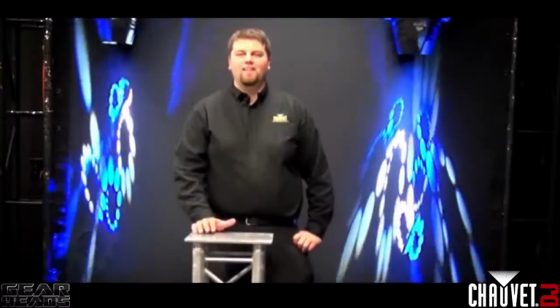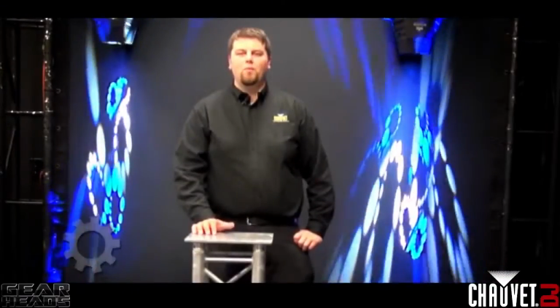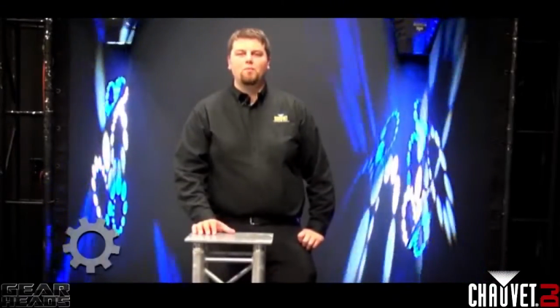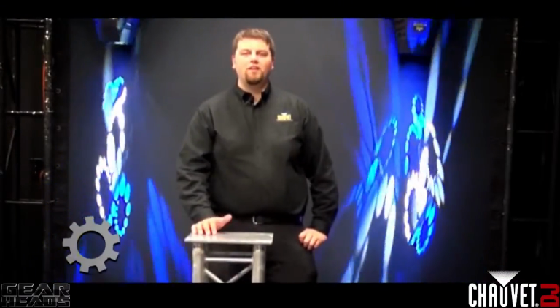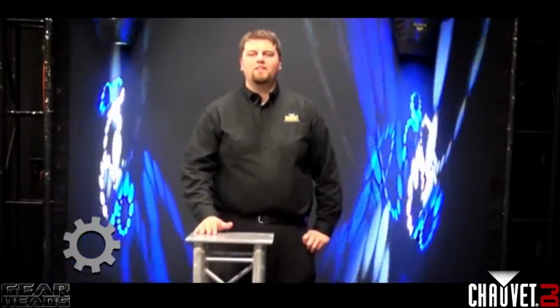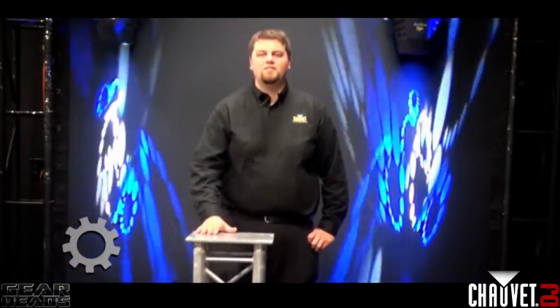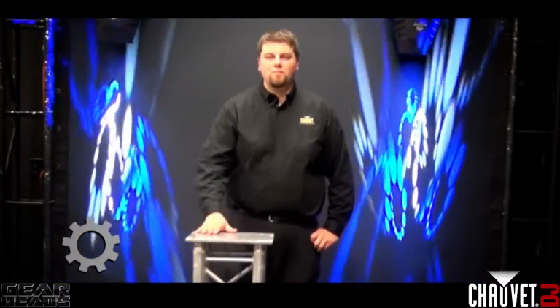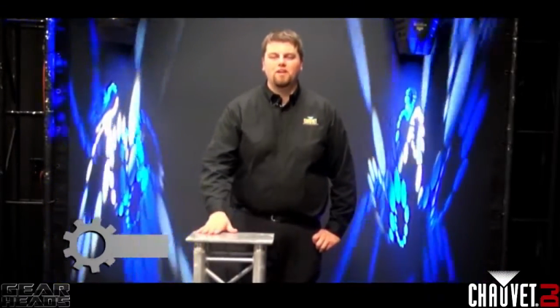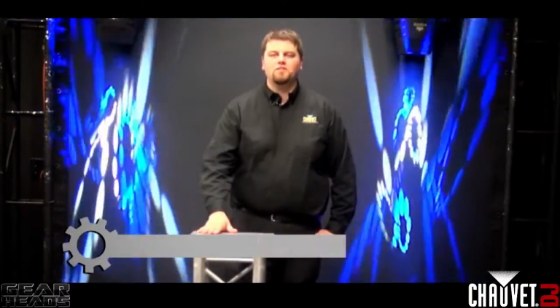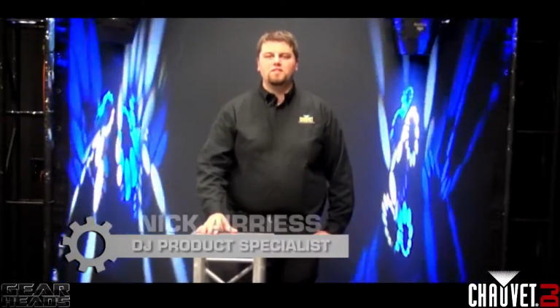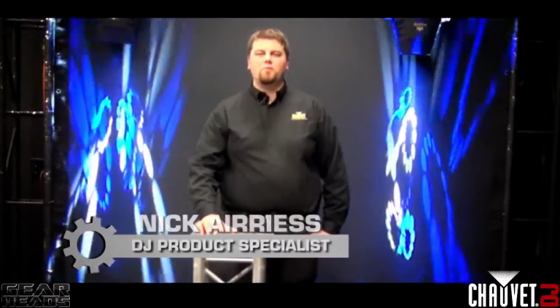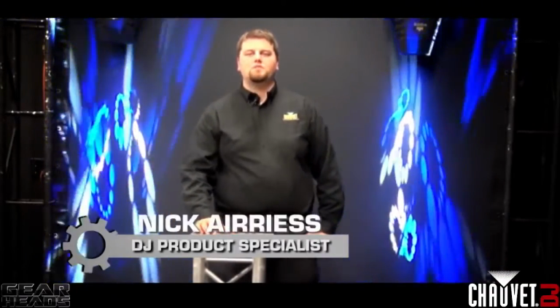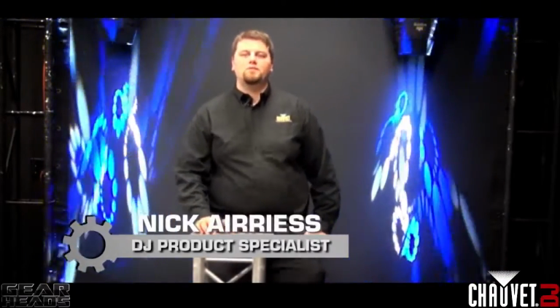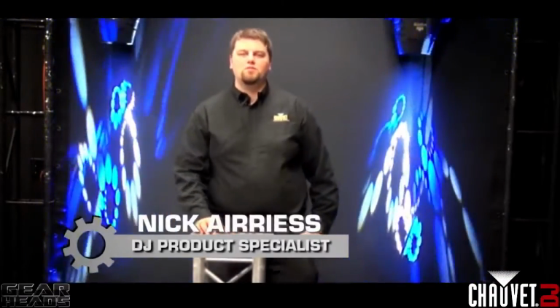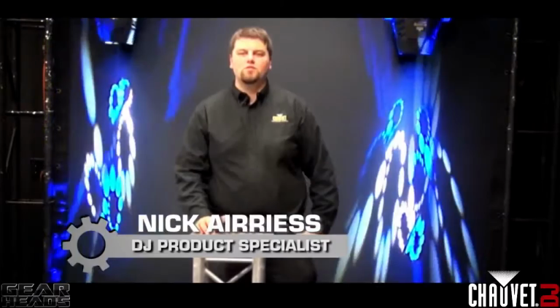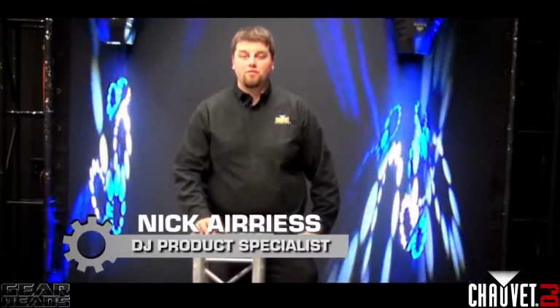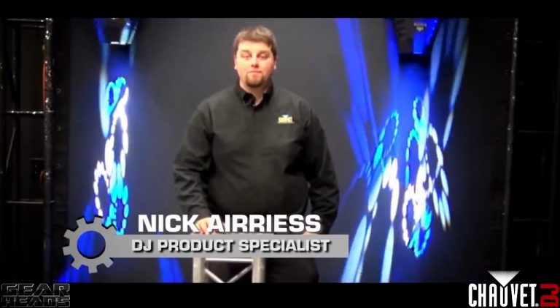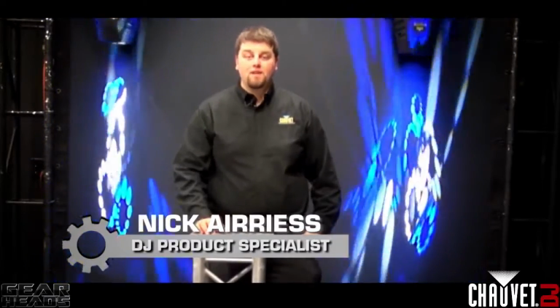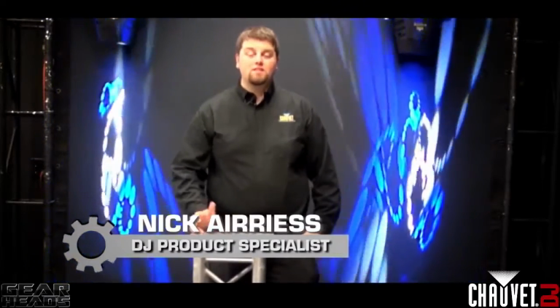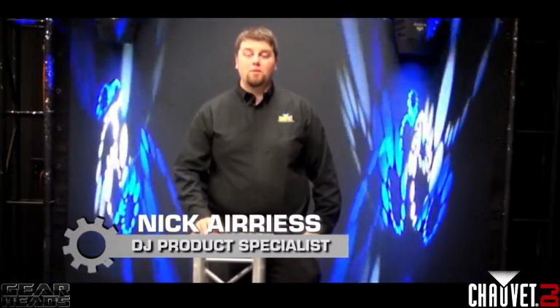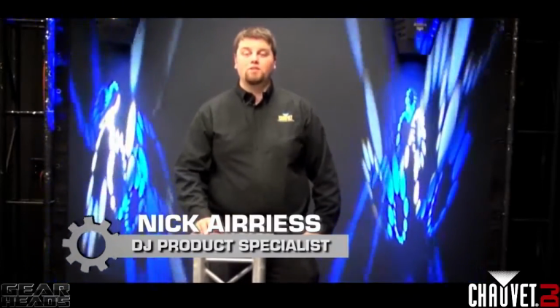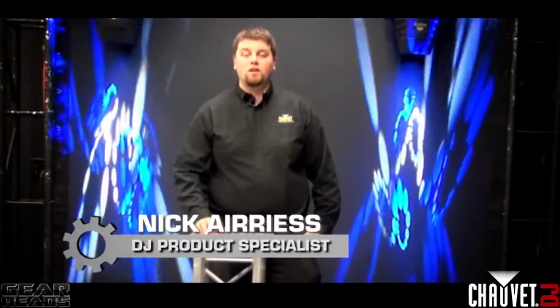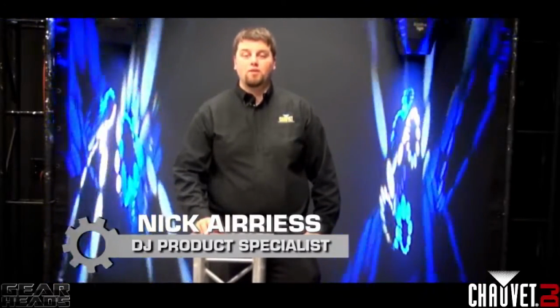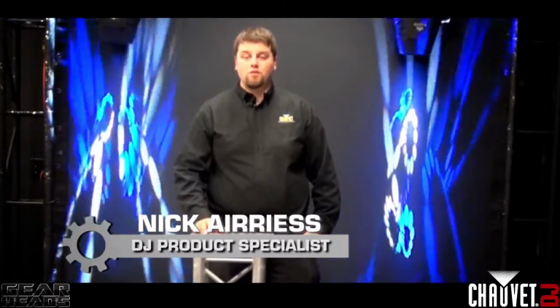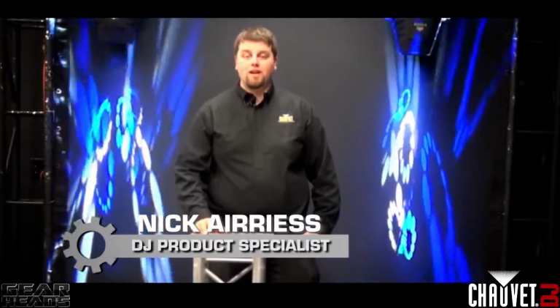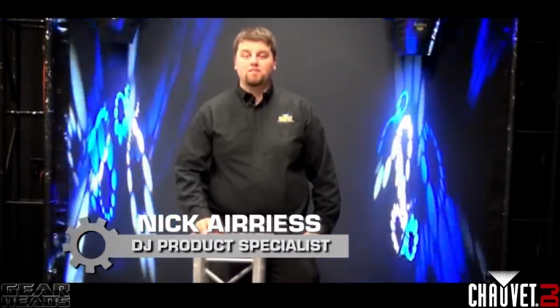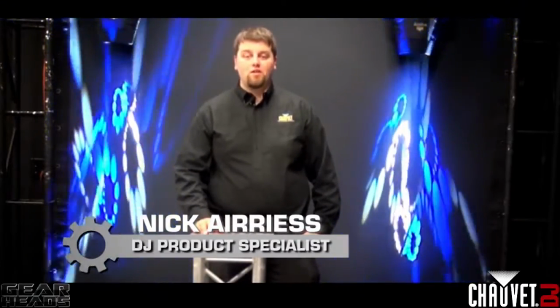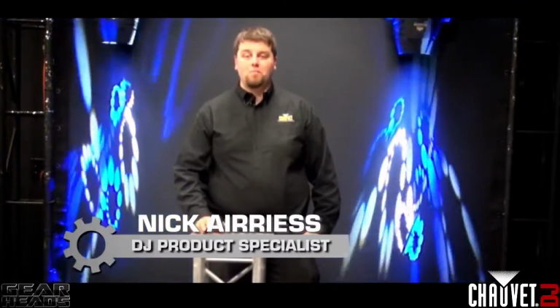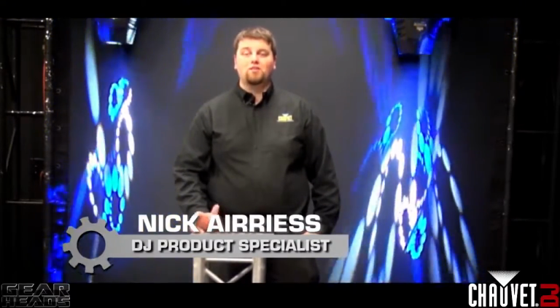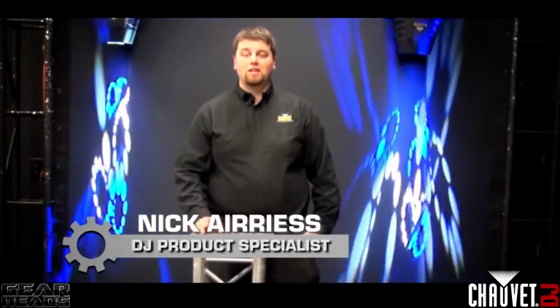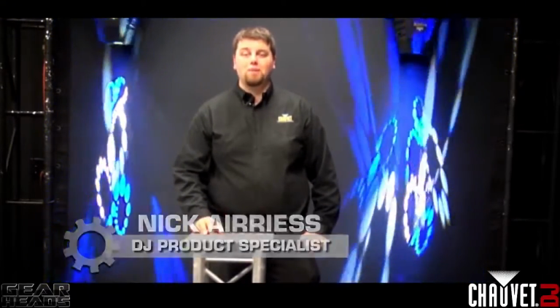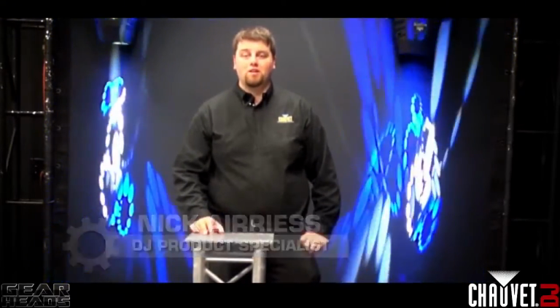Hey, welcome to GearHeads. I'm Nick Aris, DJ Product Specialist for Chauvet. Today we're going to talk about dry ice and how it can make your gig better.